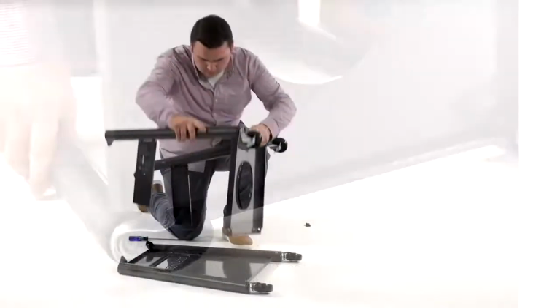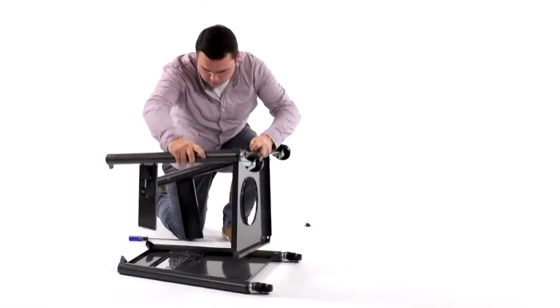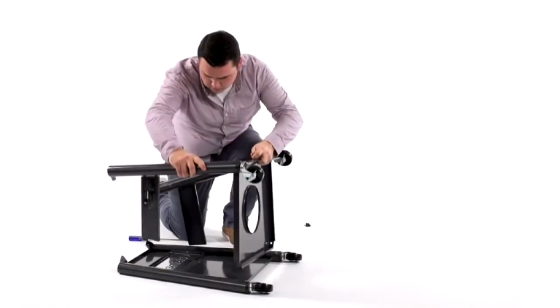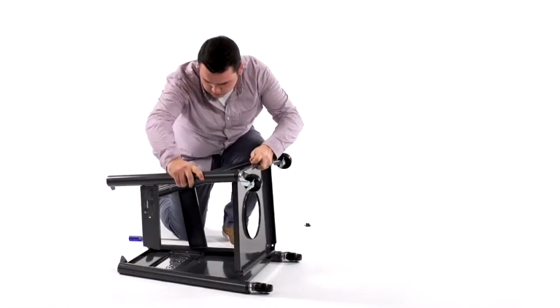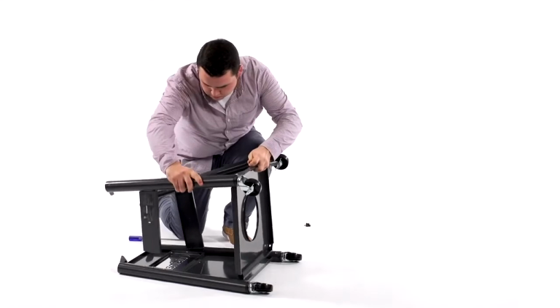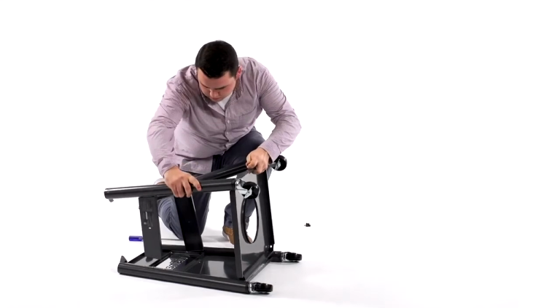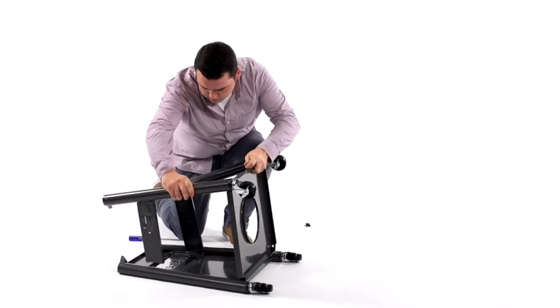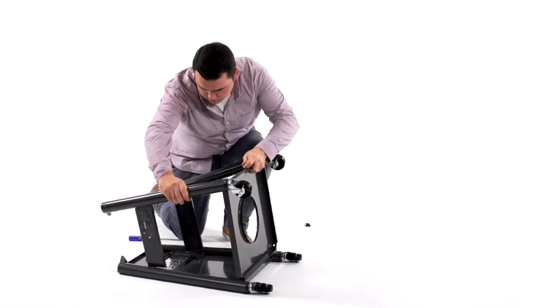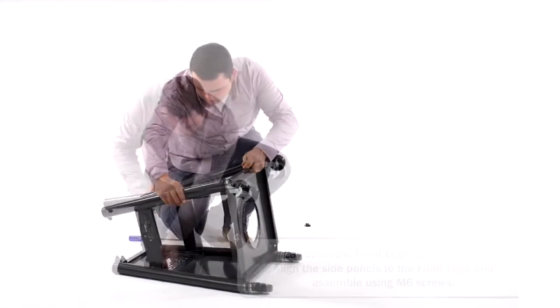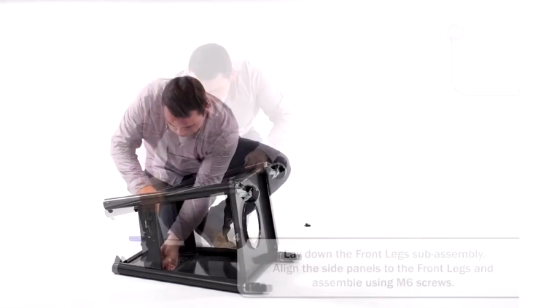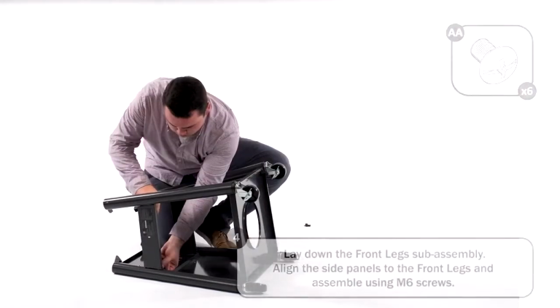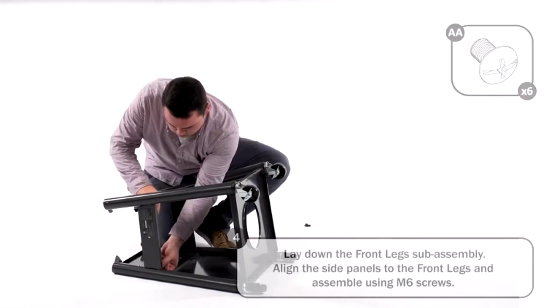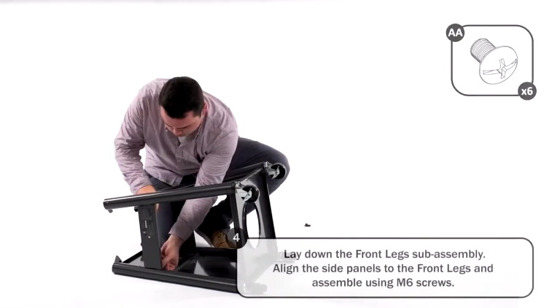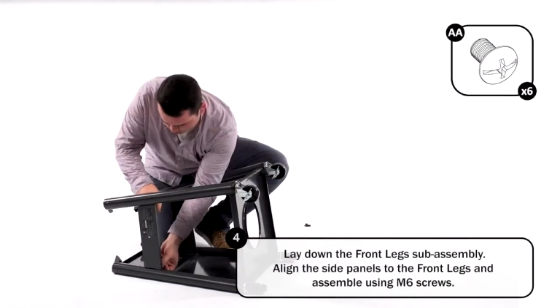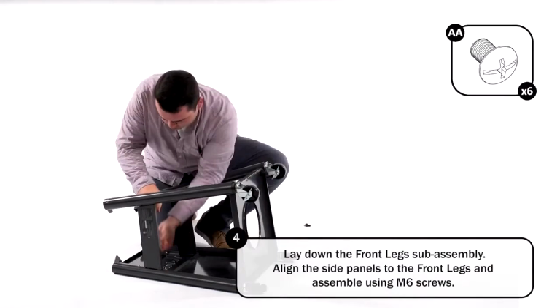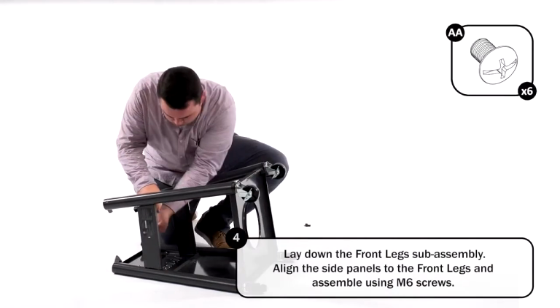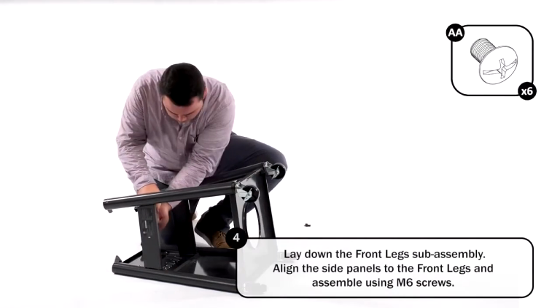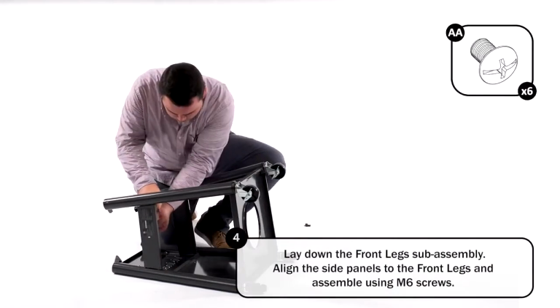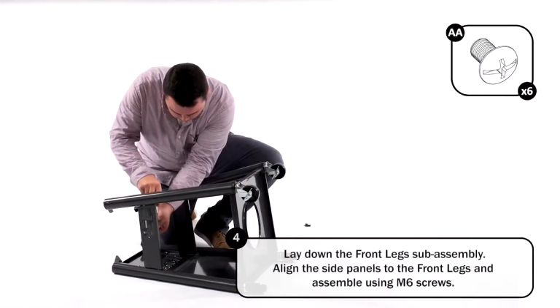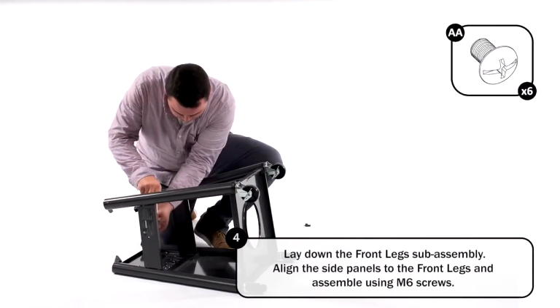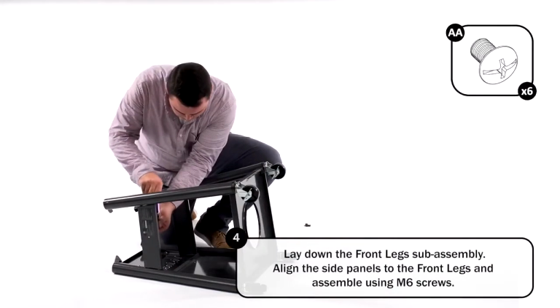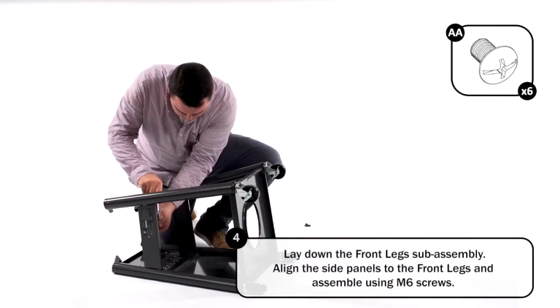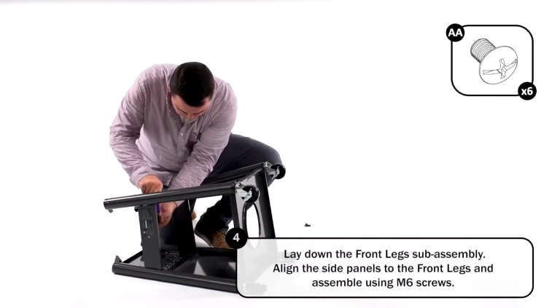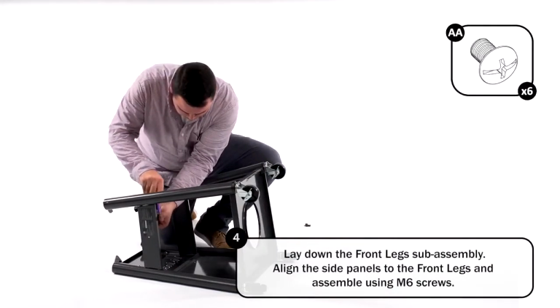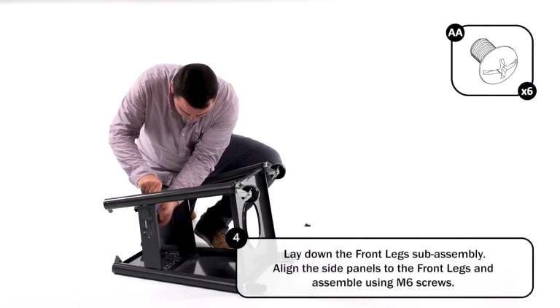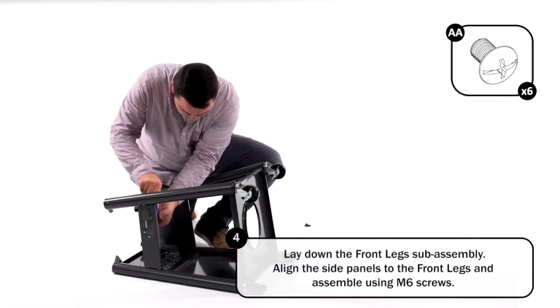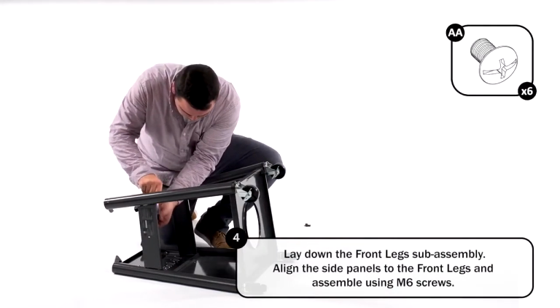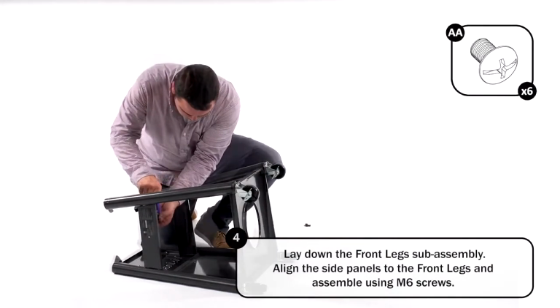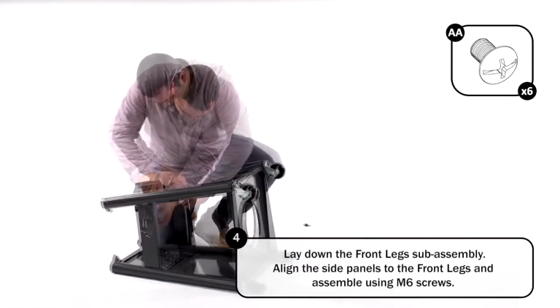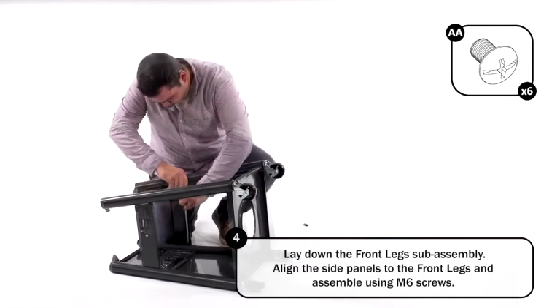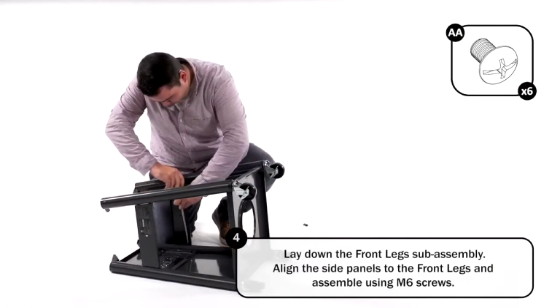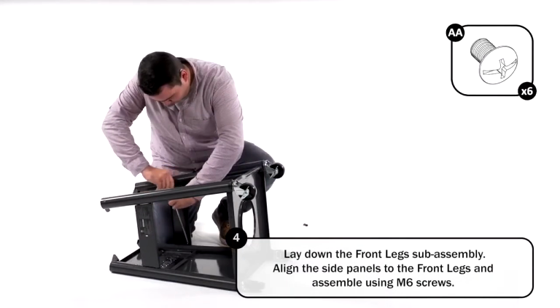Lay down the front leg sub-assembly. Align the side panels to the front legs and assemble using M6 screws.